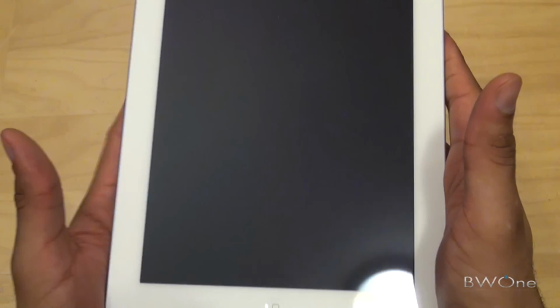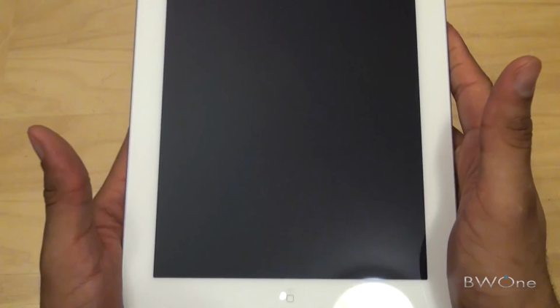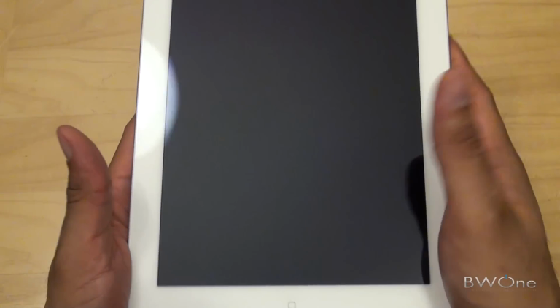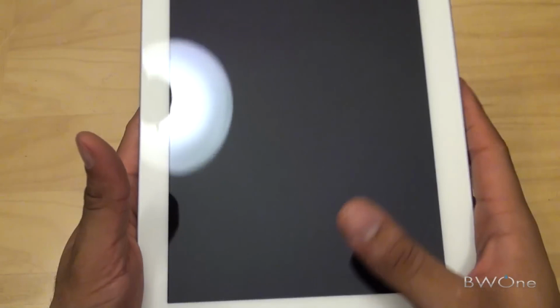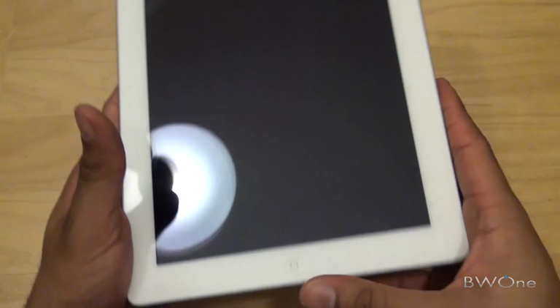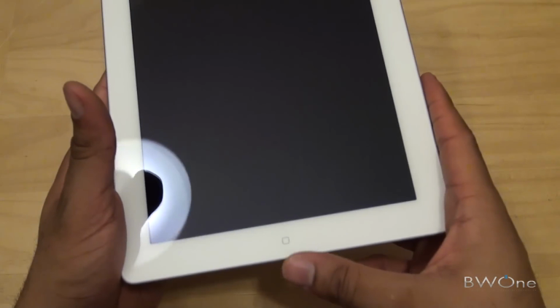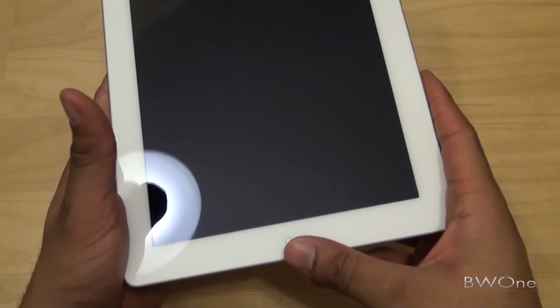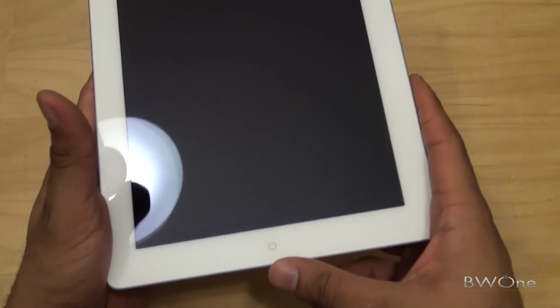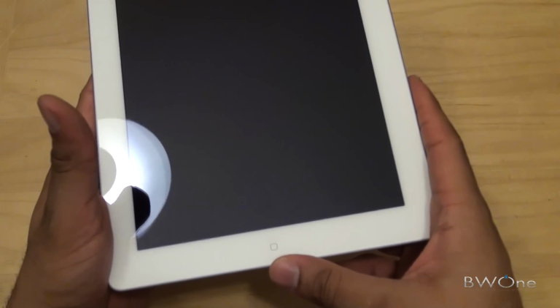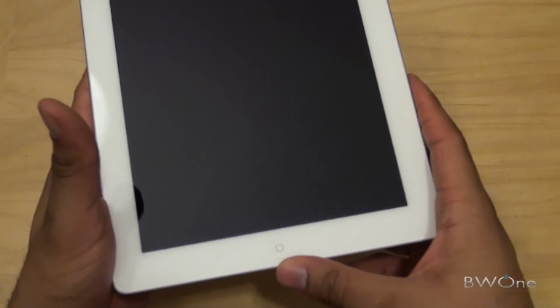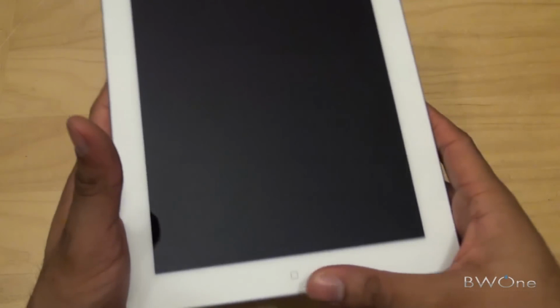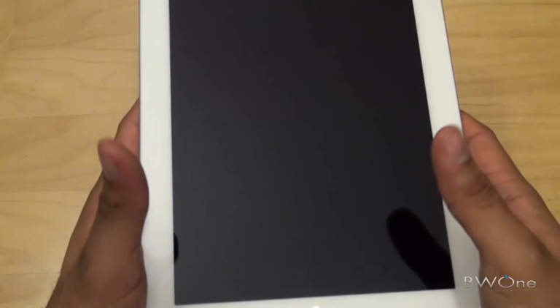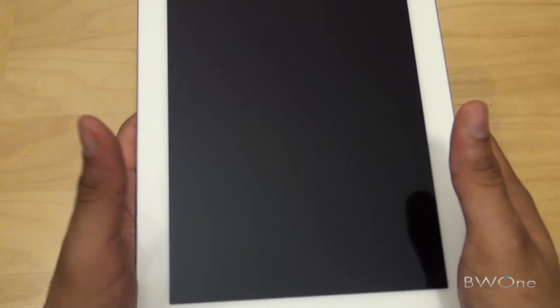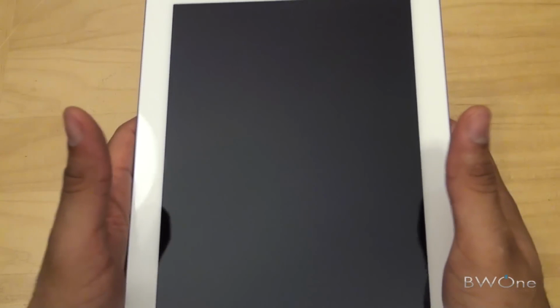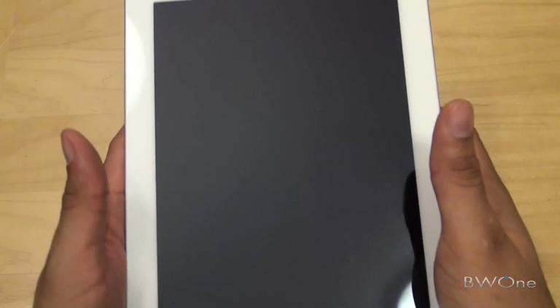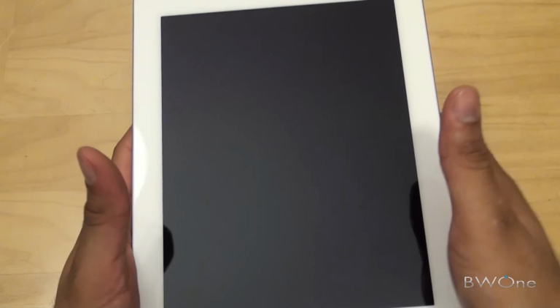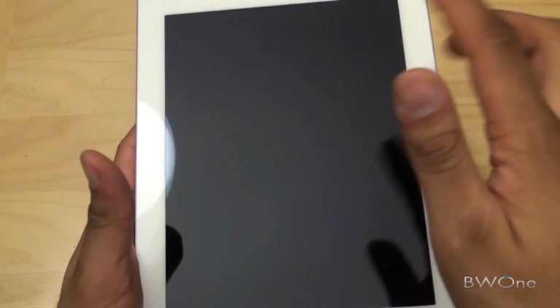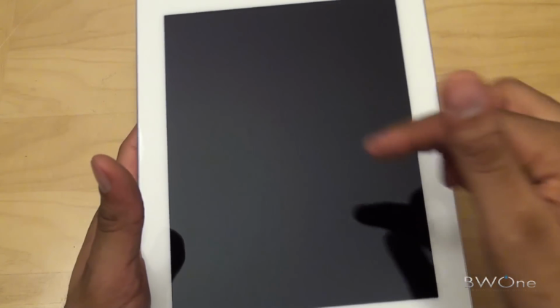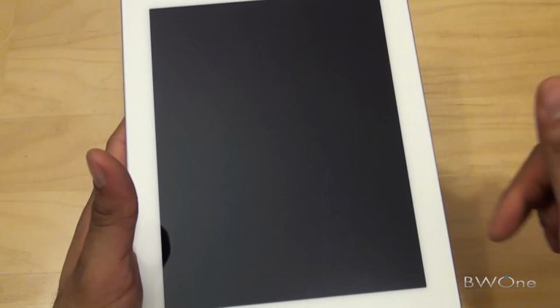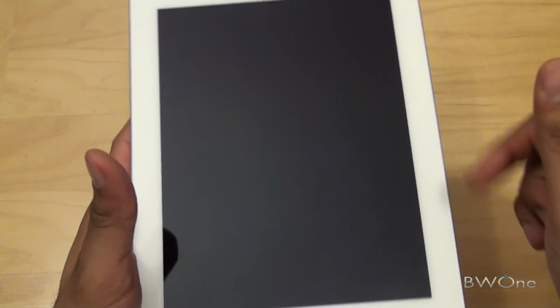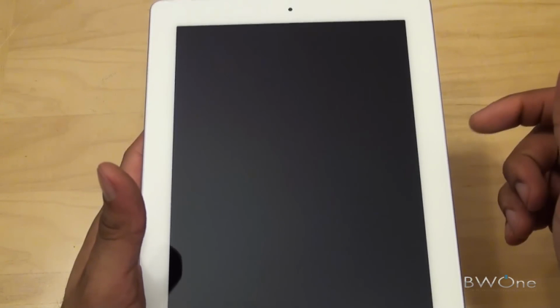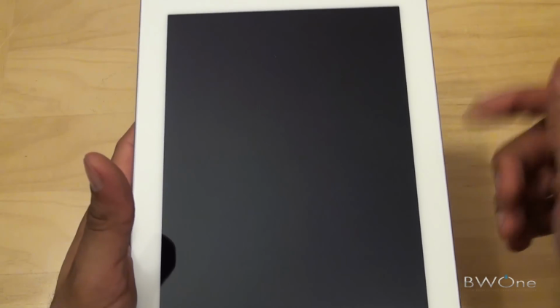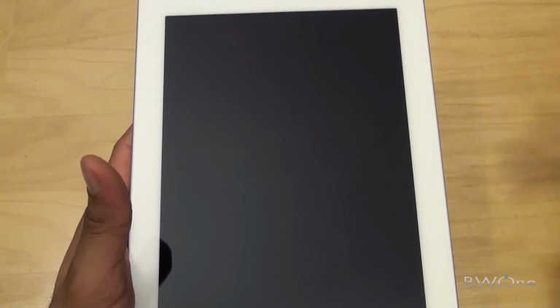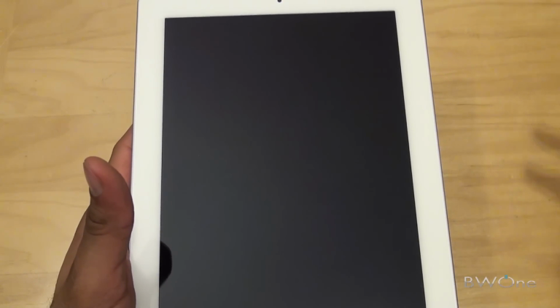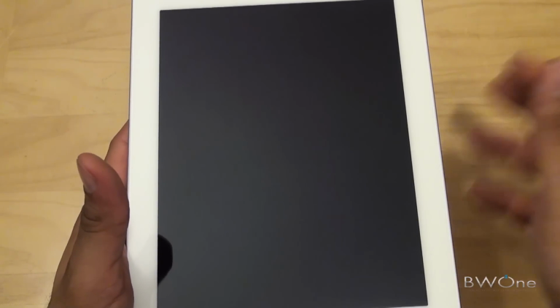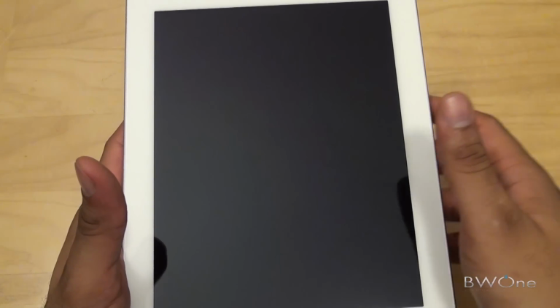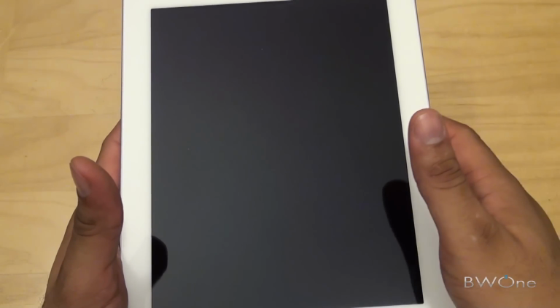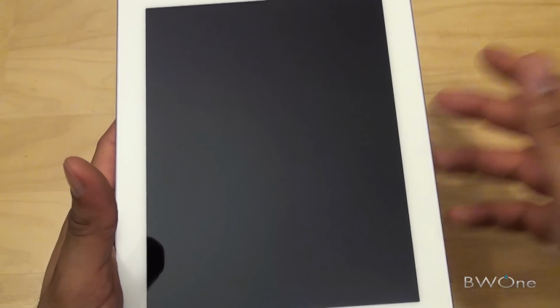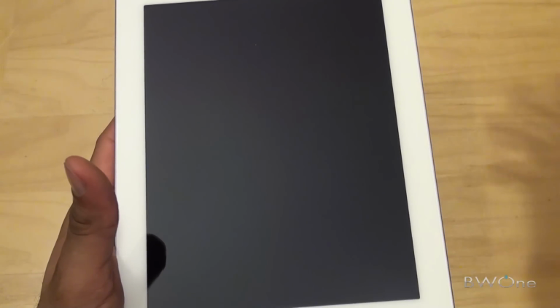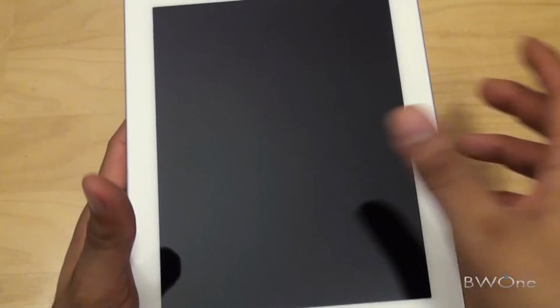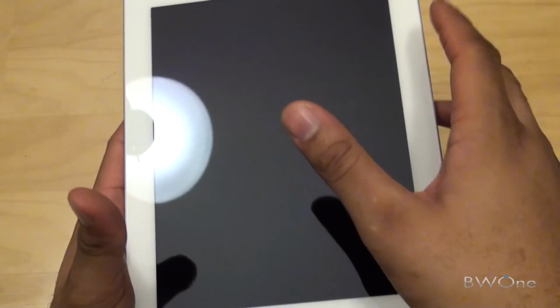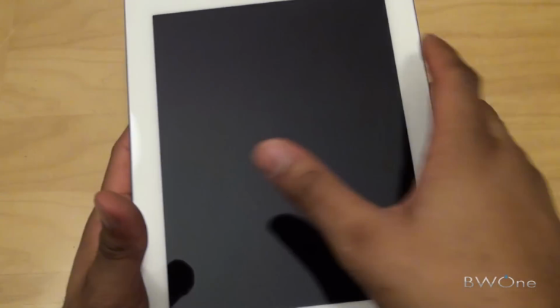You have your home button here at the bottom, and you have a 9.7-inch screen with the same resolution as the original iPad.